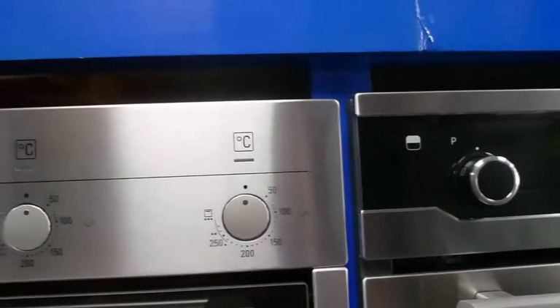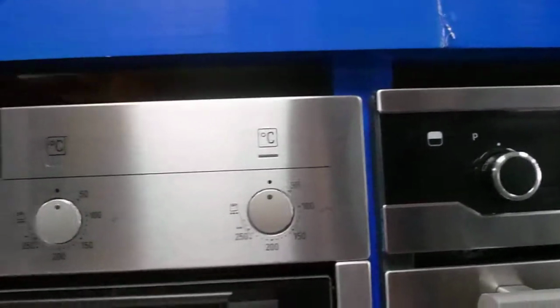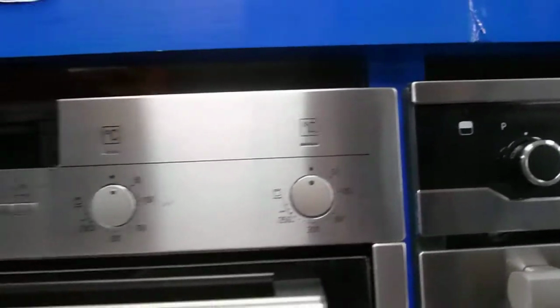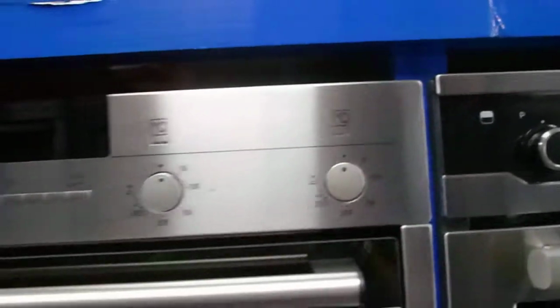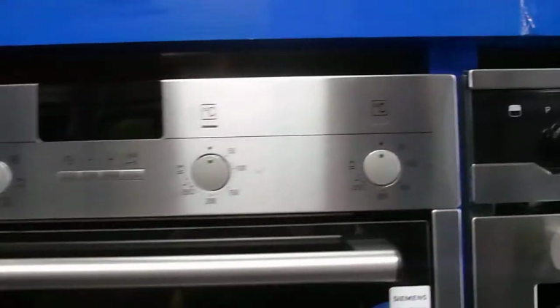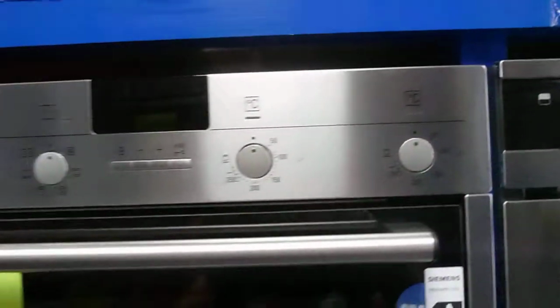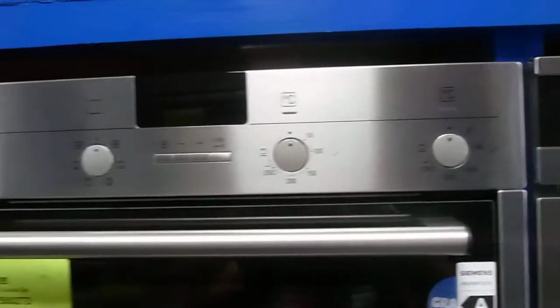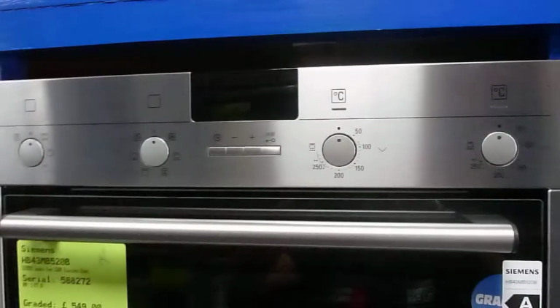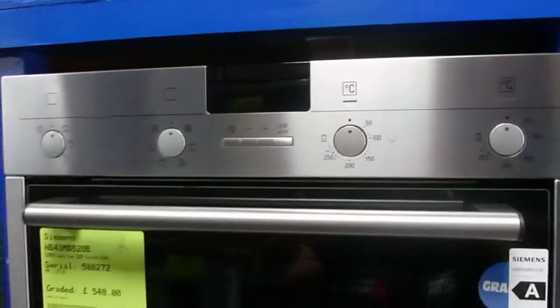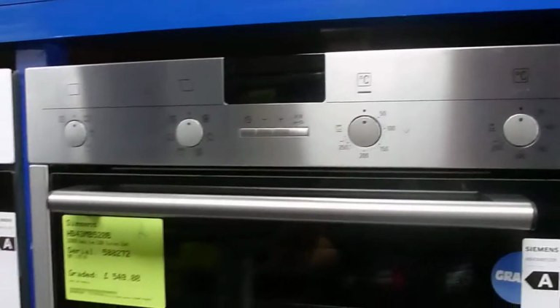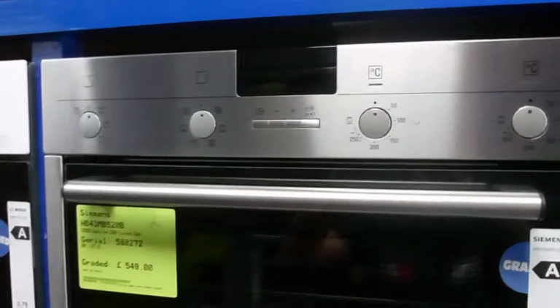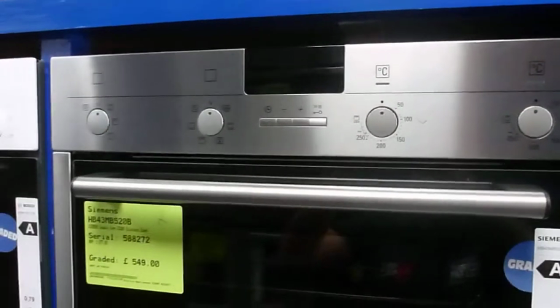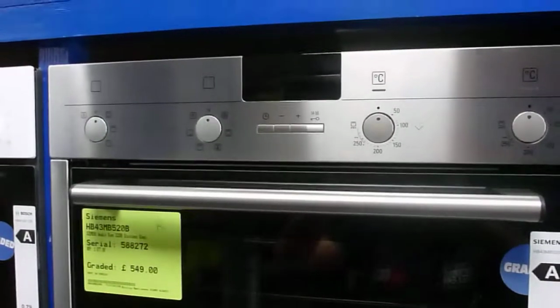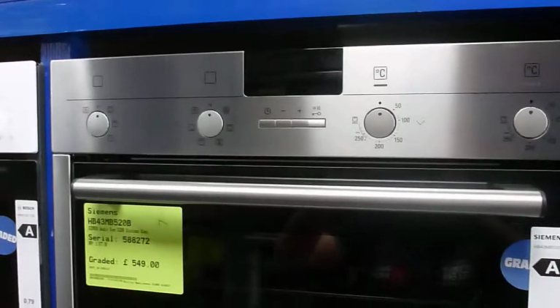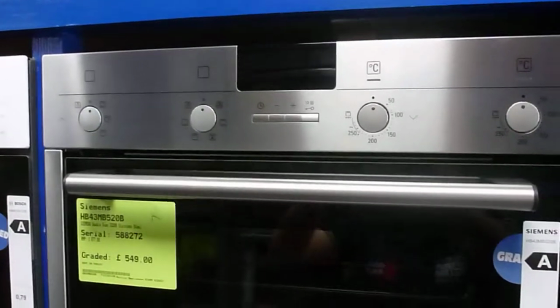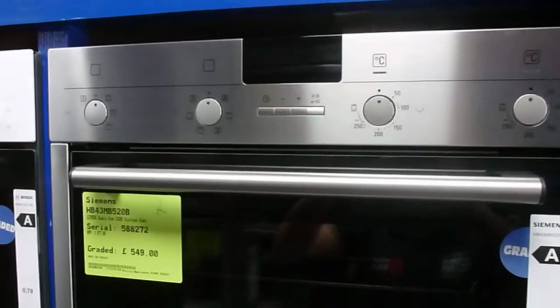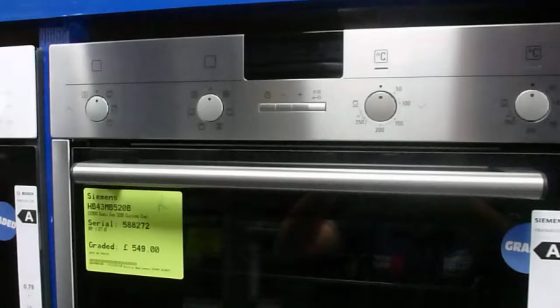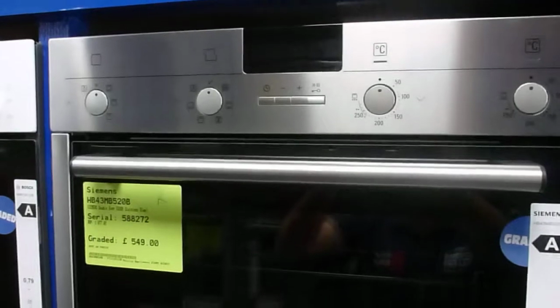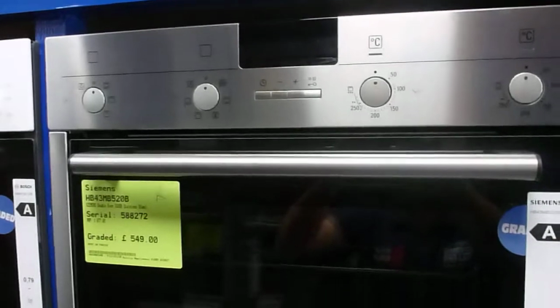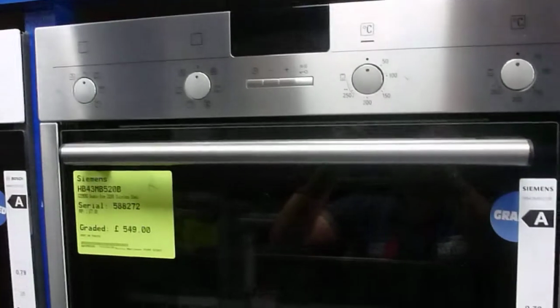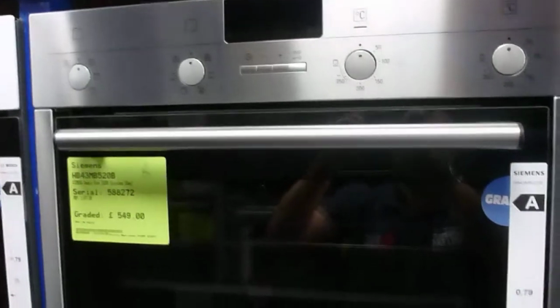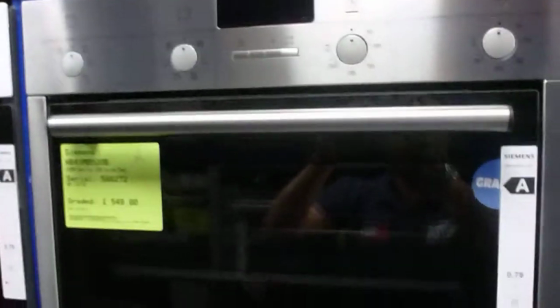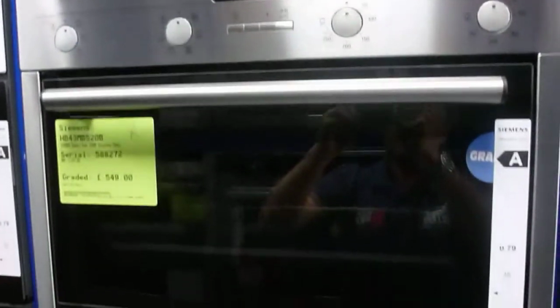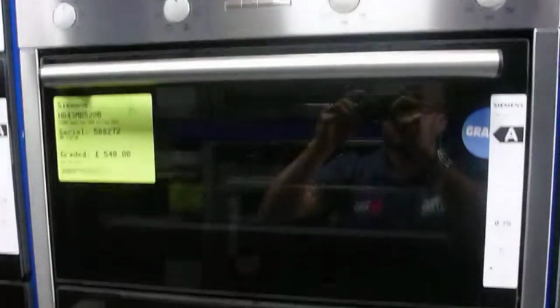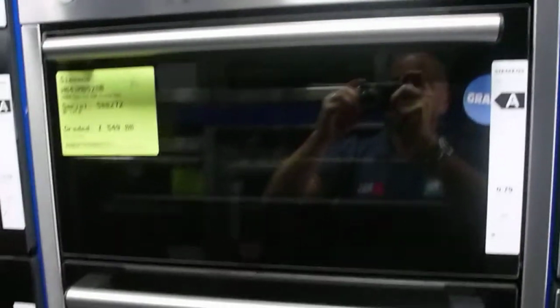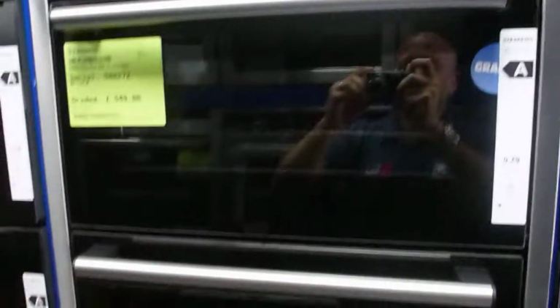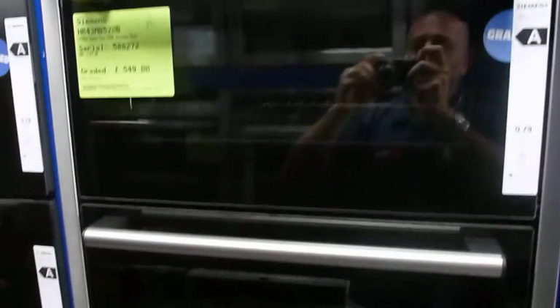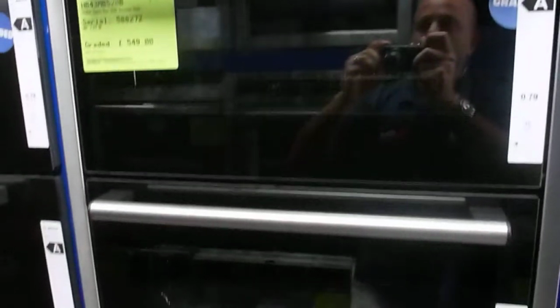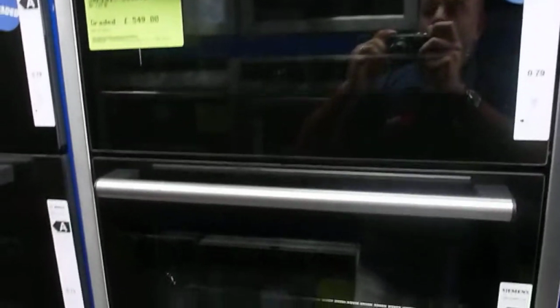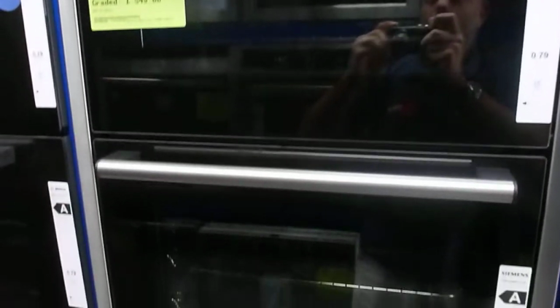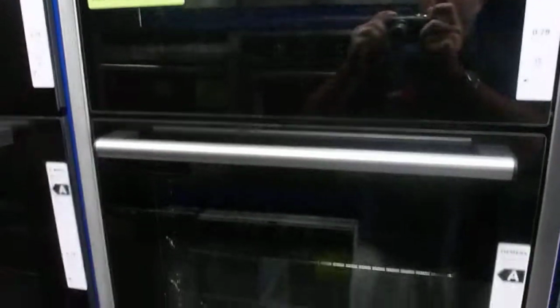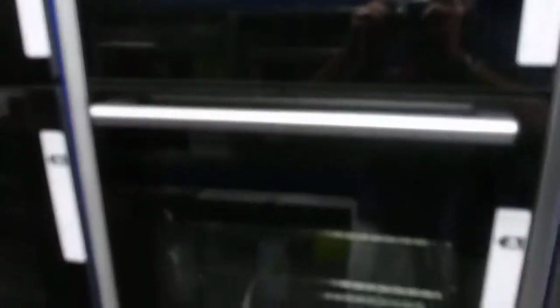Not massively obvious, but it is there, hence the fact we've just reviewed the price of this and dropped it down to £549.